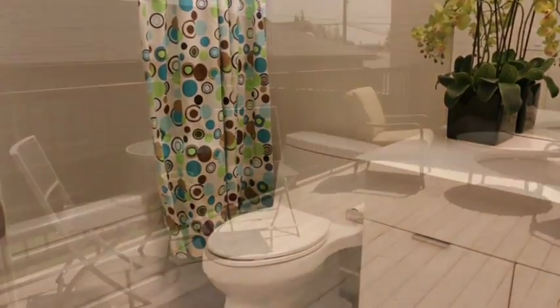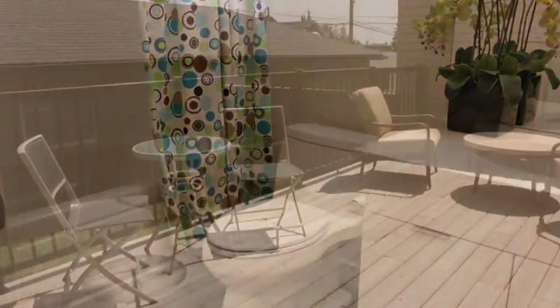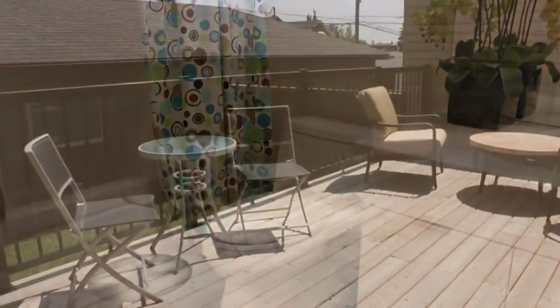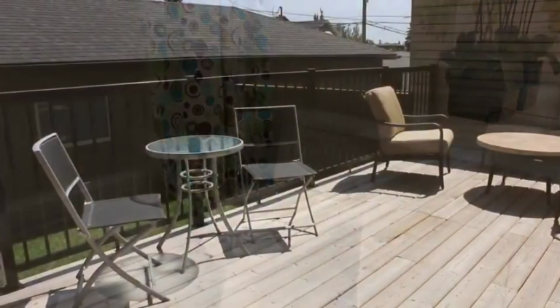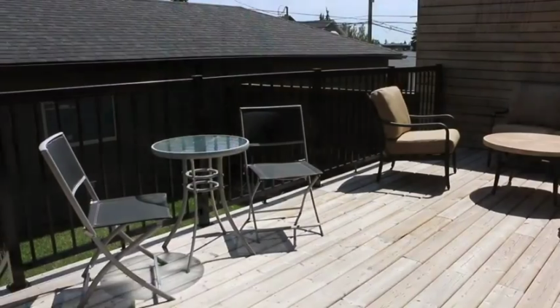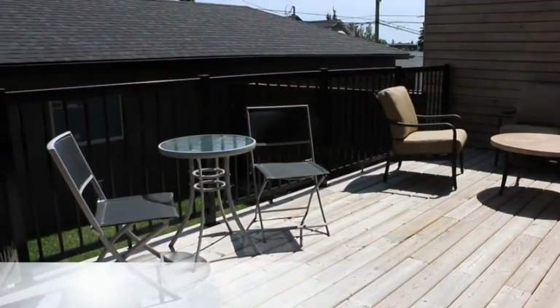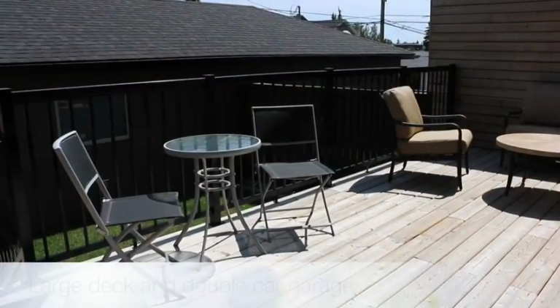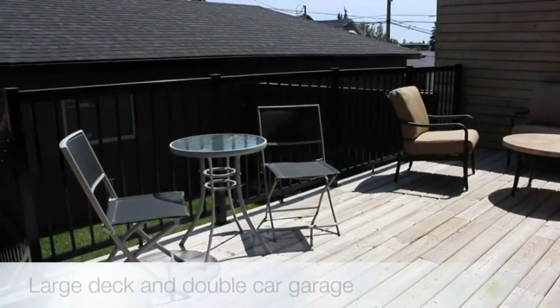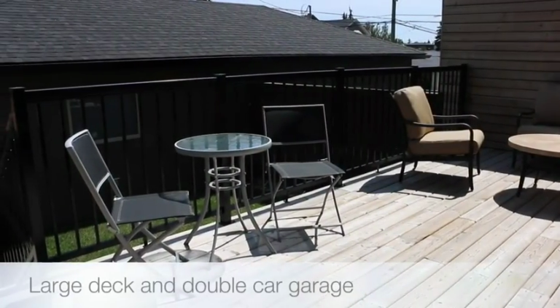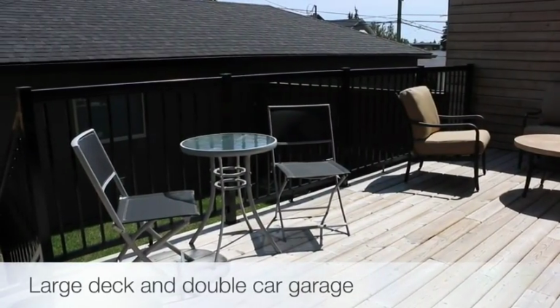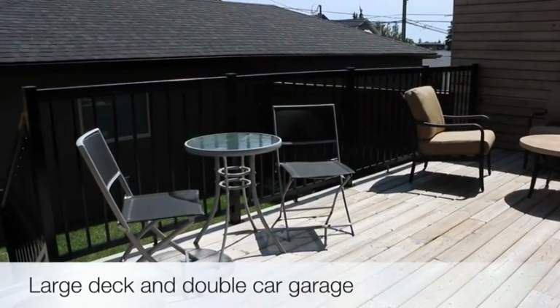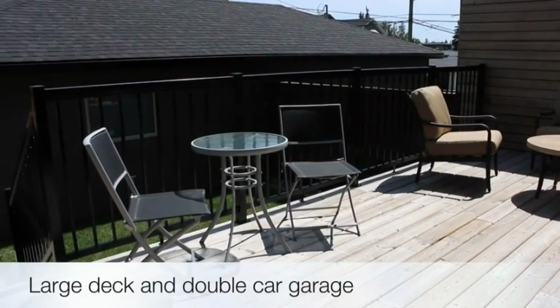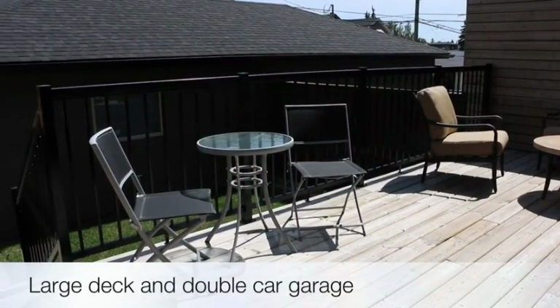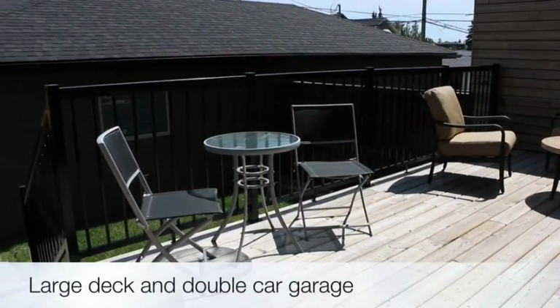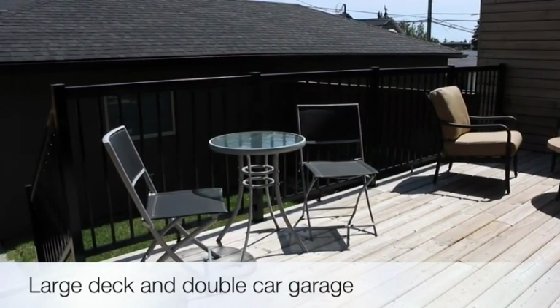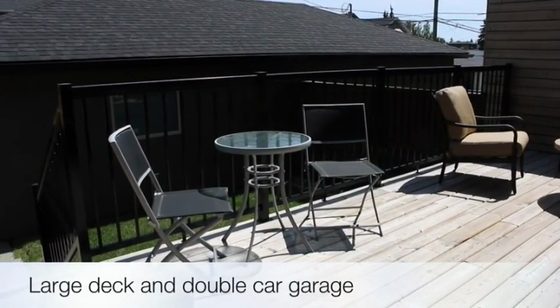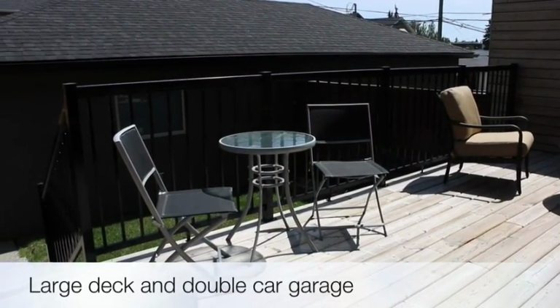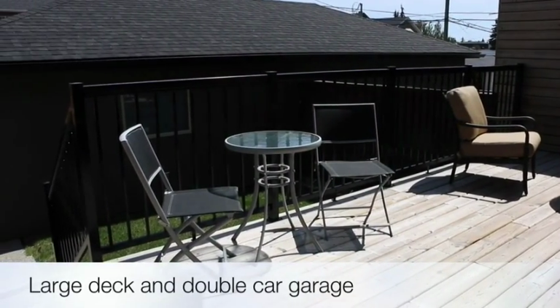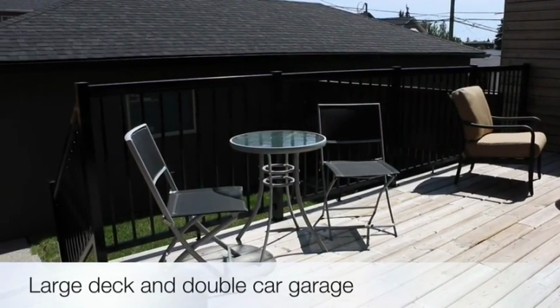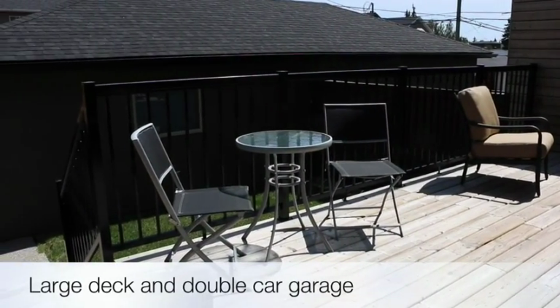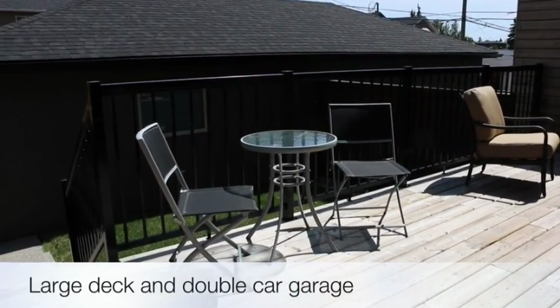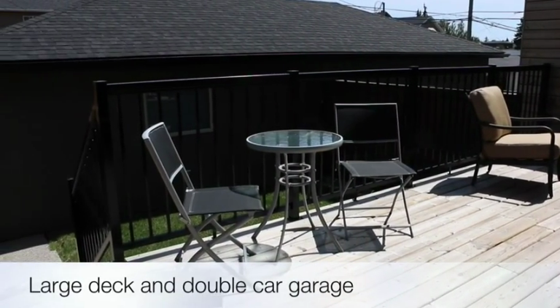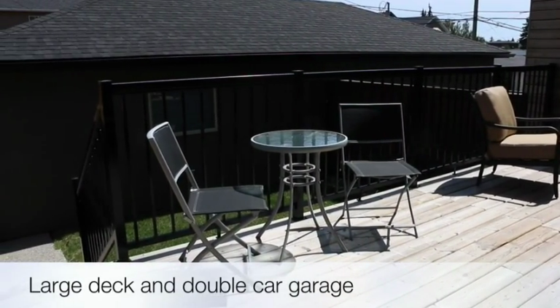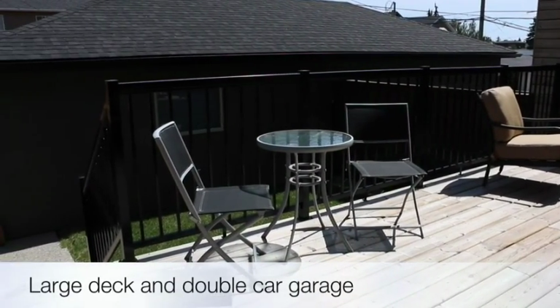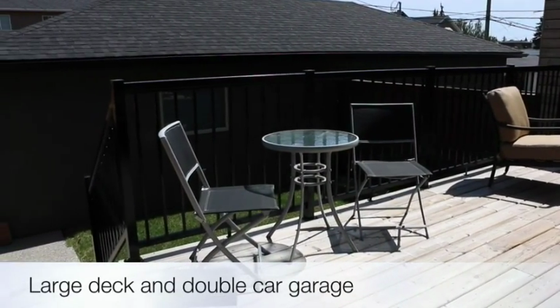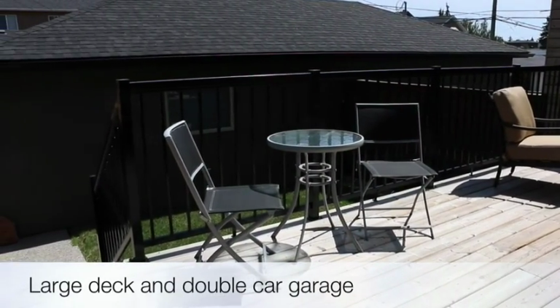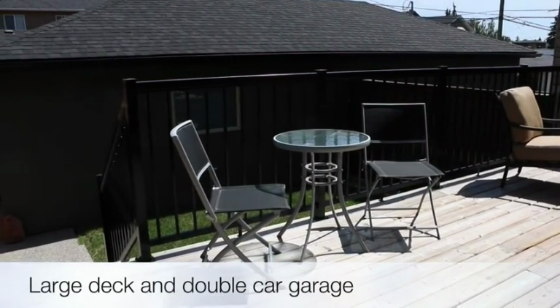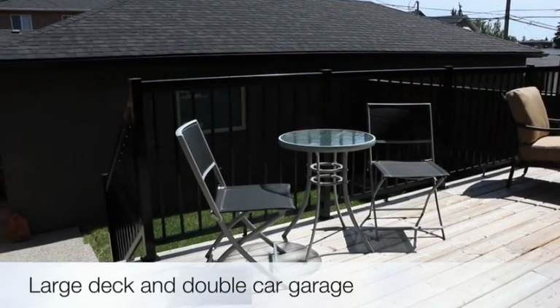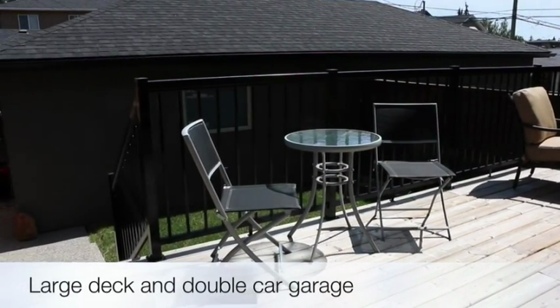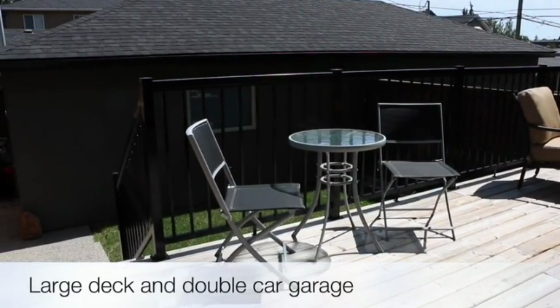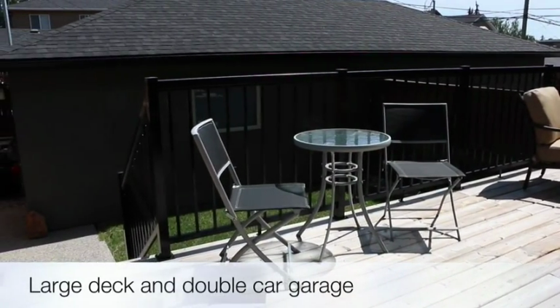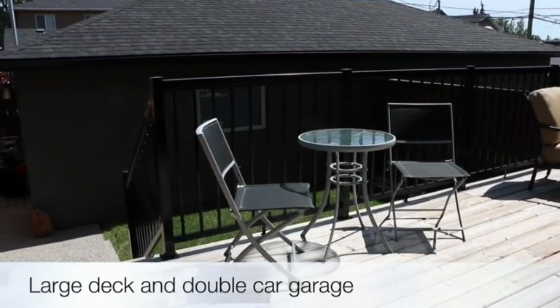Outside, enjoy the morning sun on the large deck and a double car garage that is insulated and drywalled.